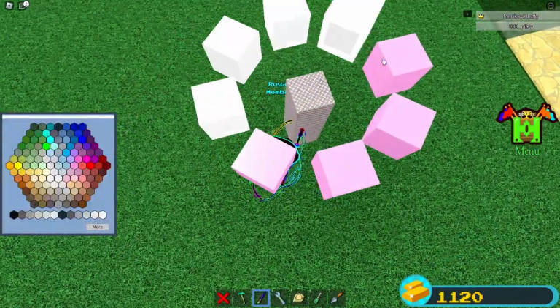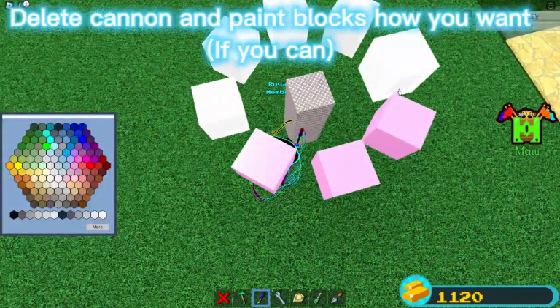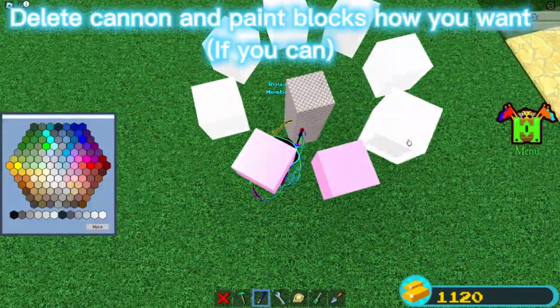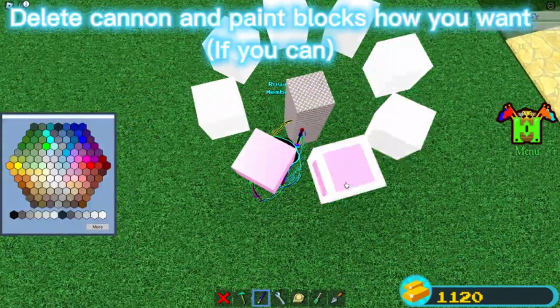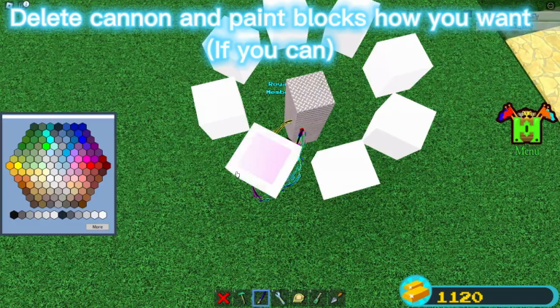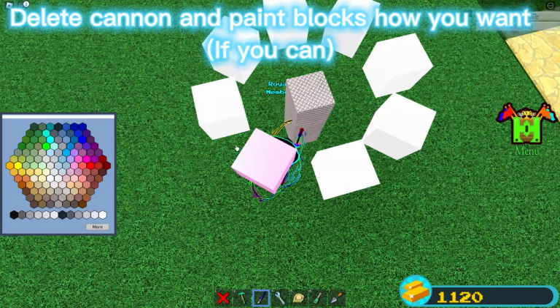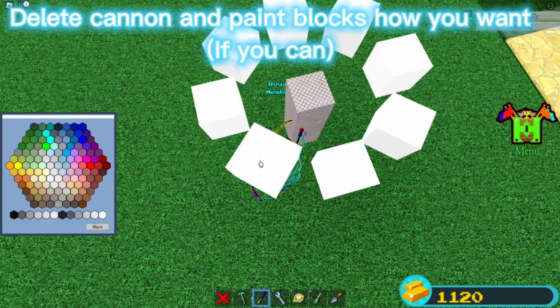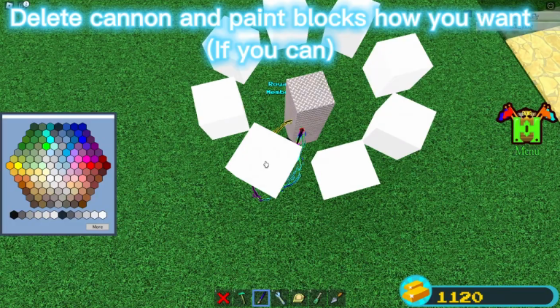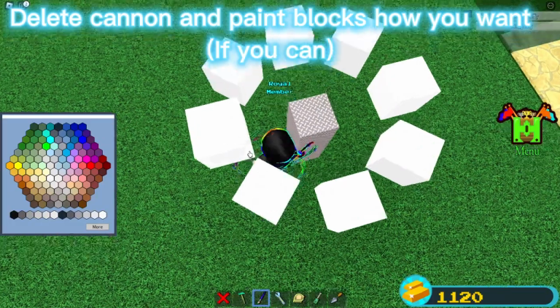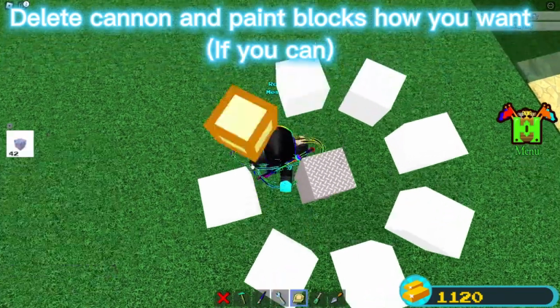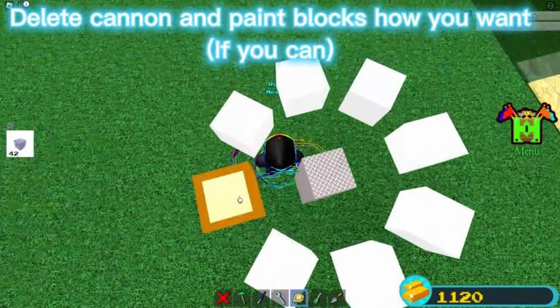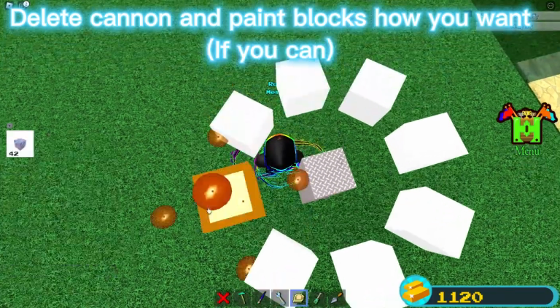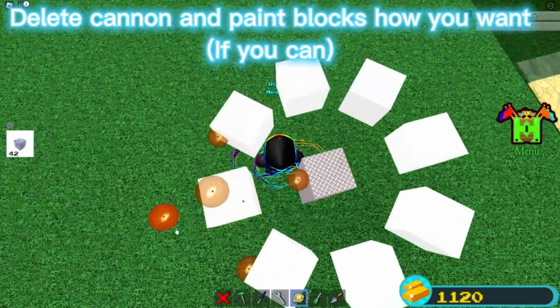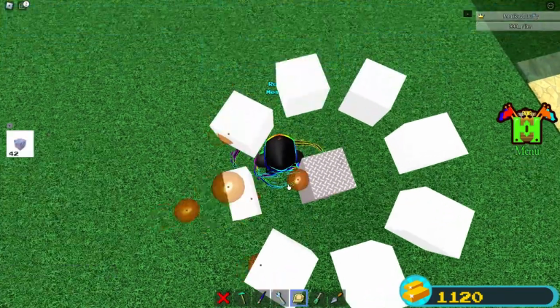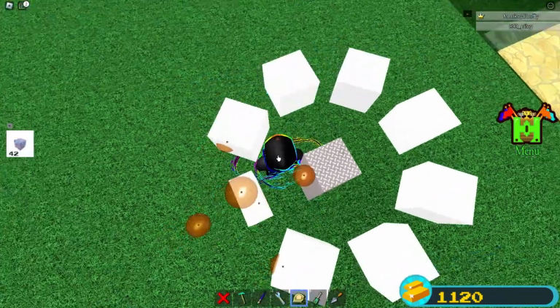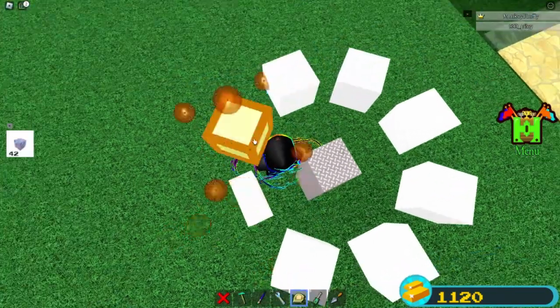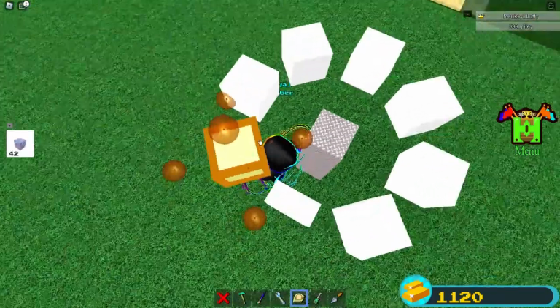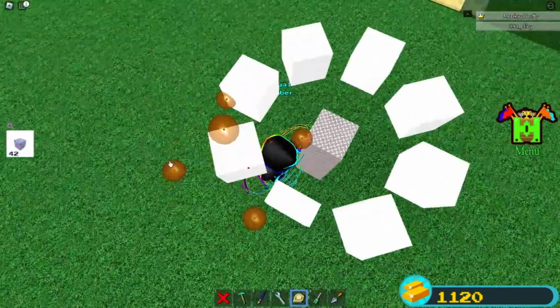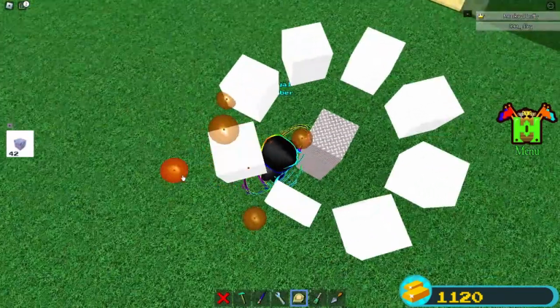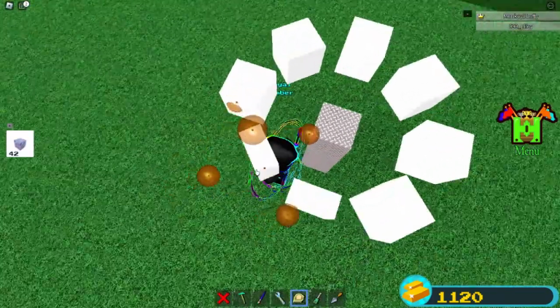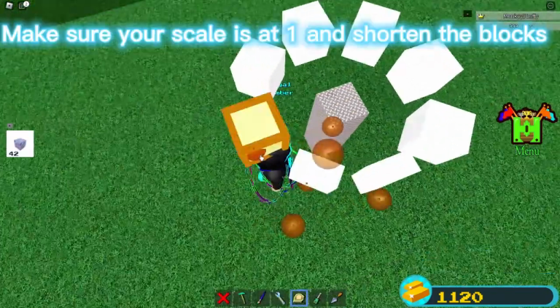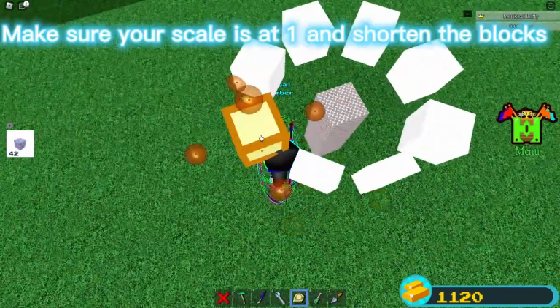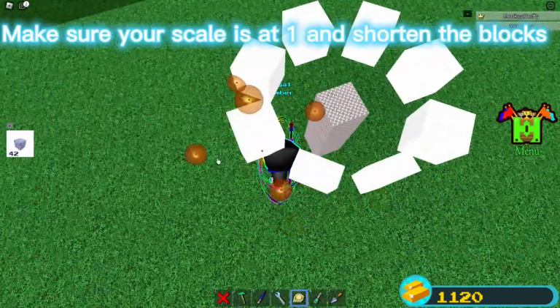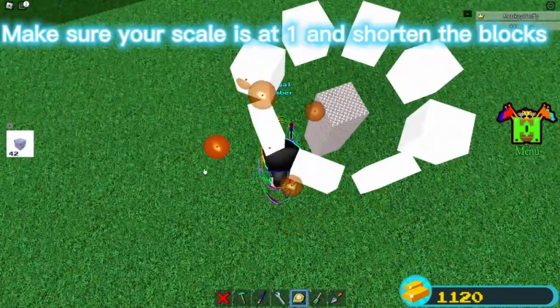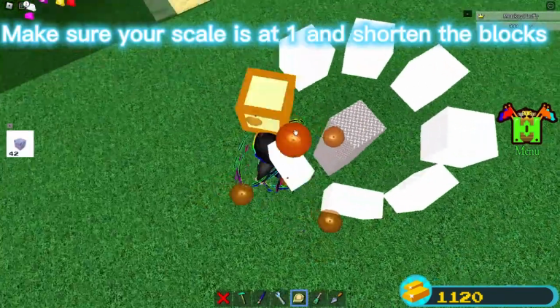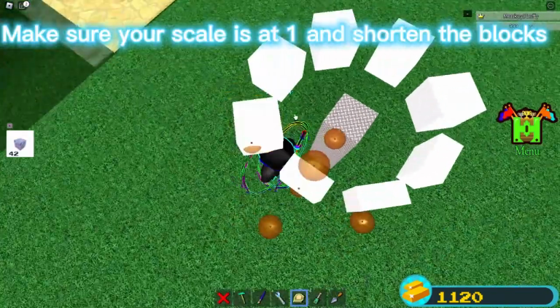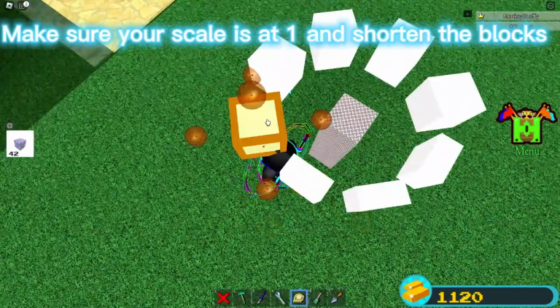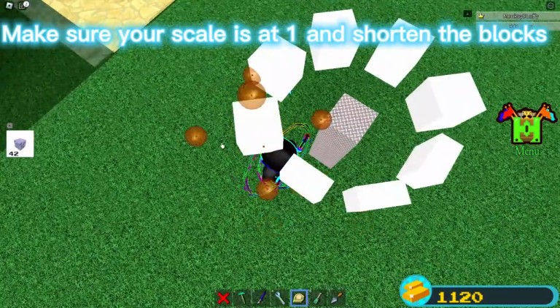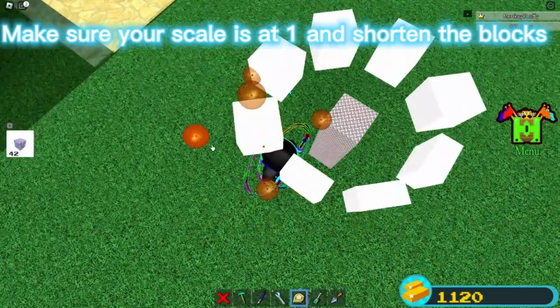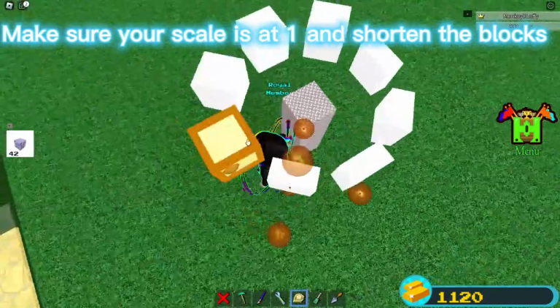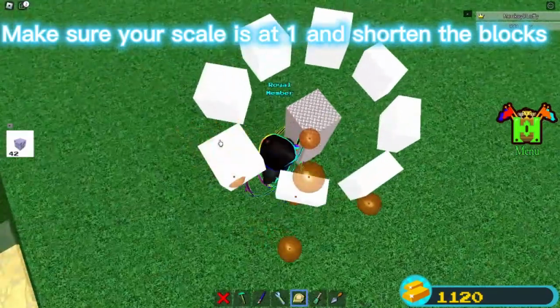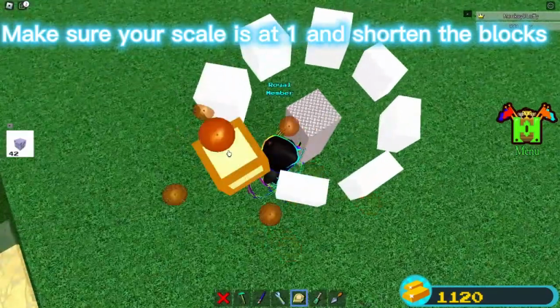Delete the cannon and paint the blocks how you want, if you can. Make sure your scale is at 1 and shorten the blocks.